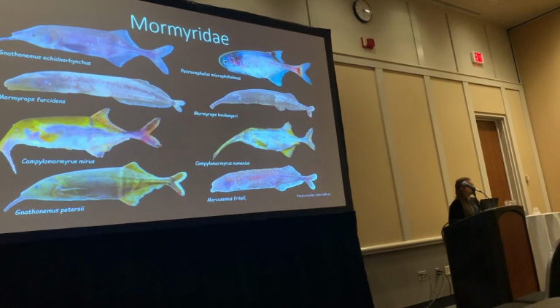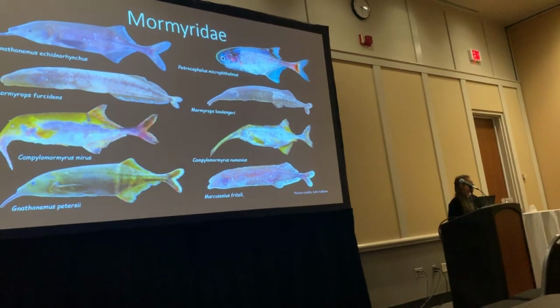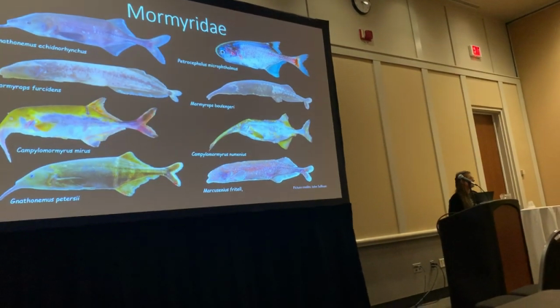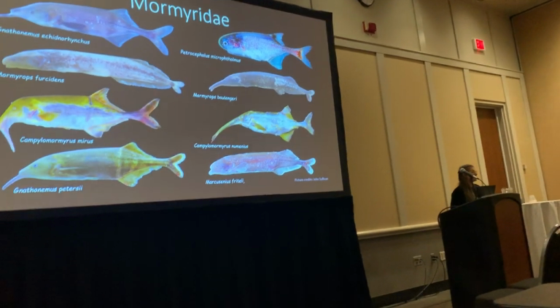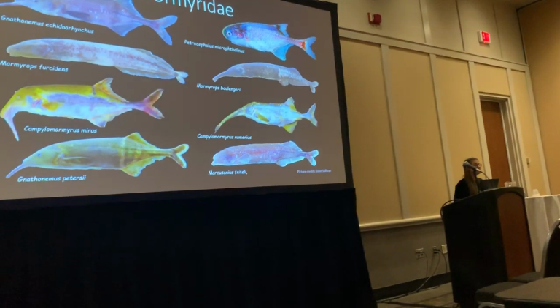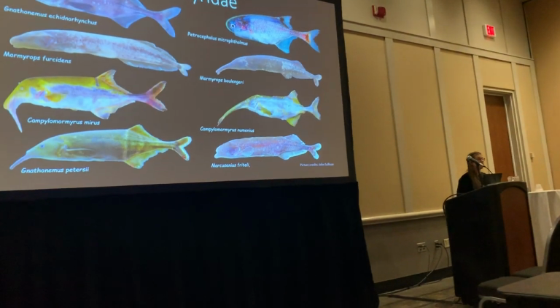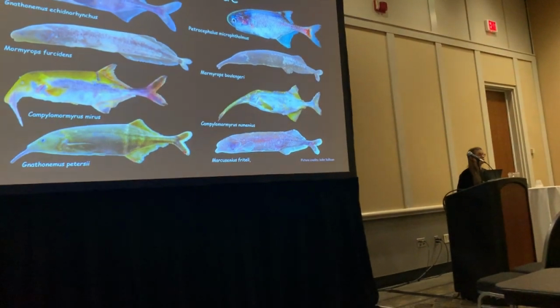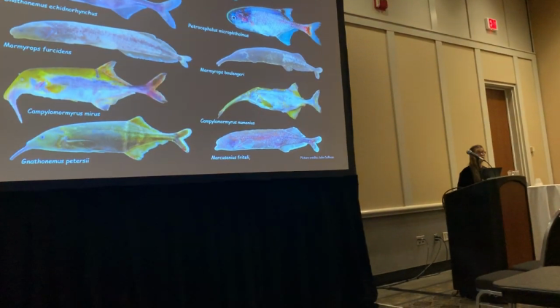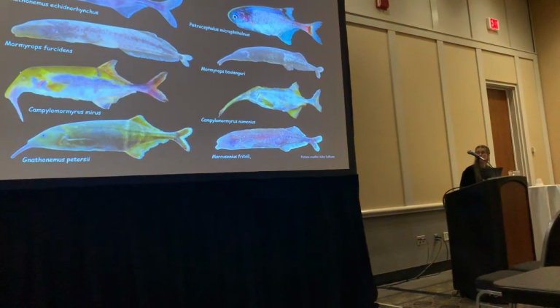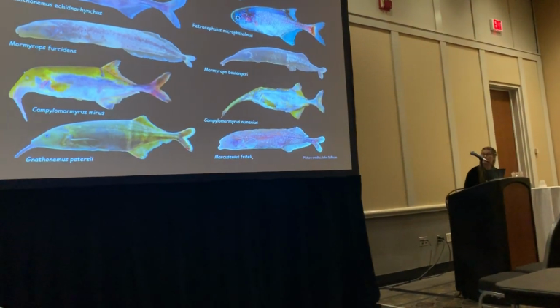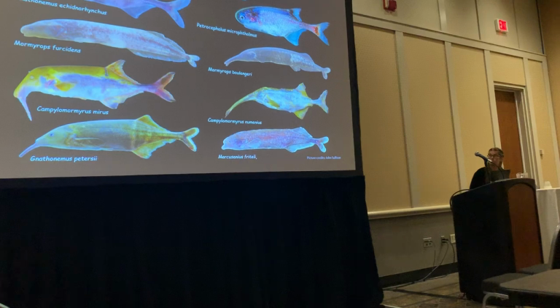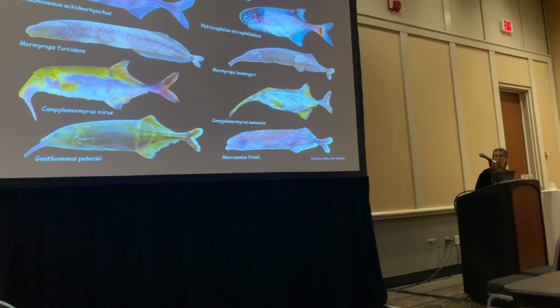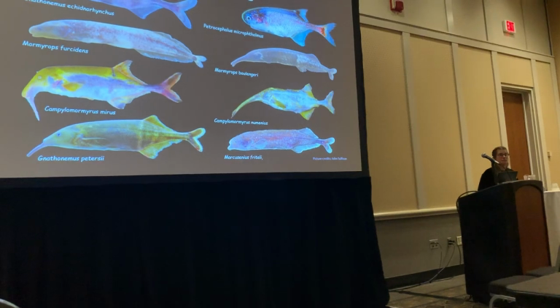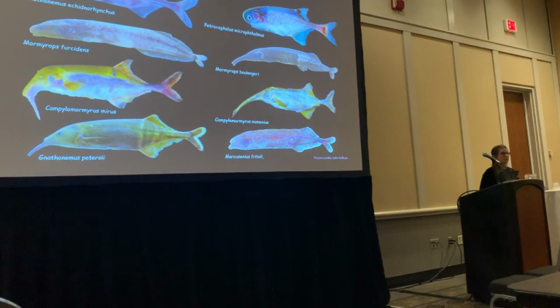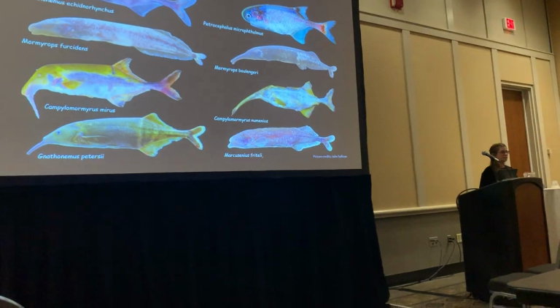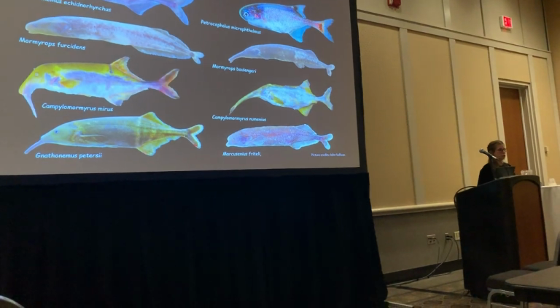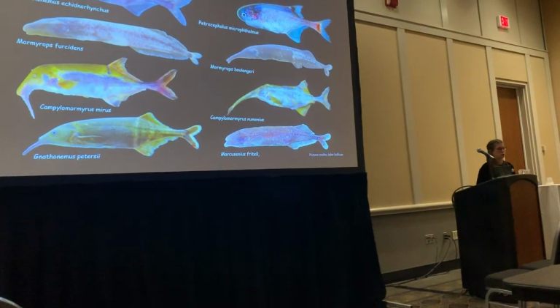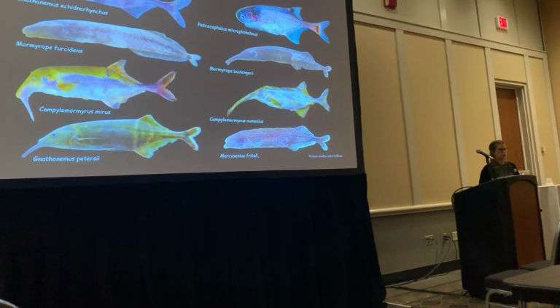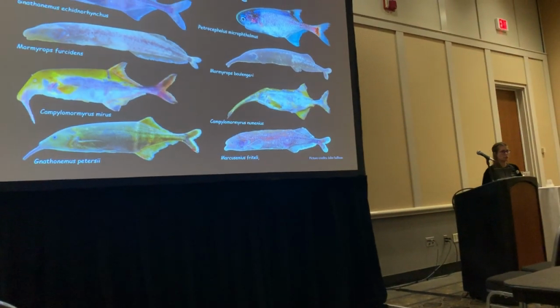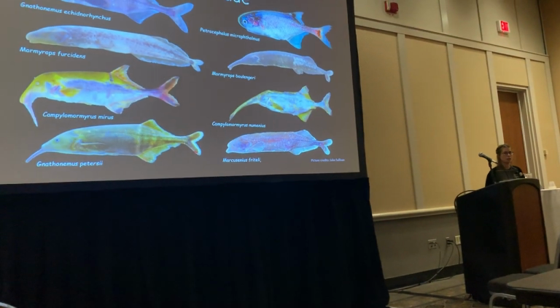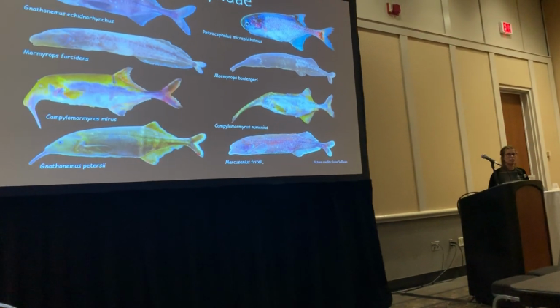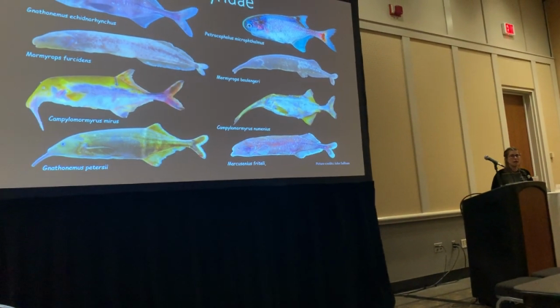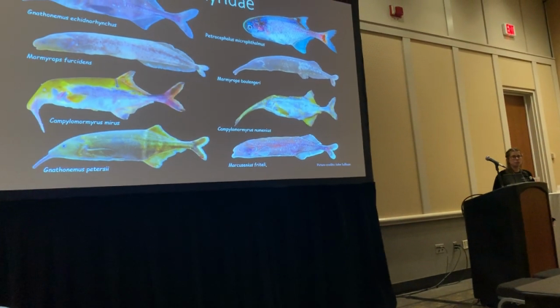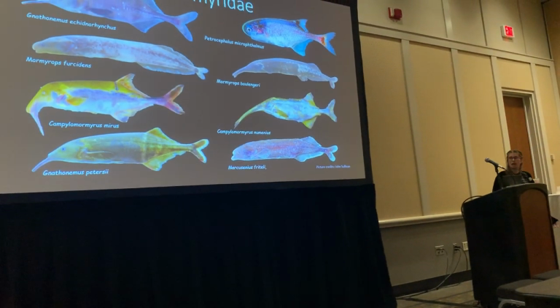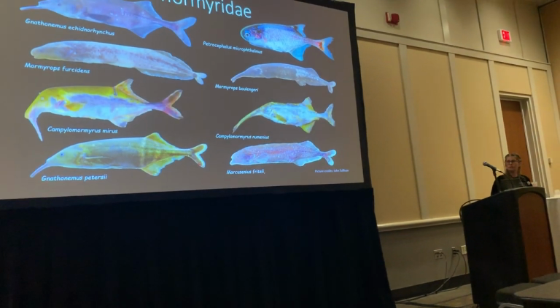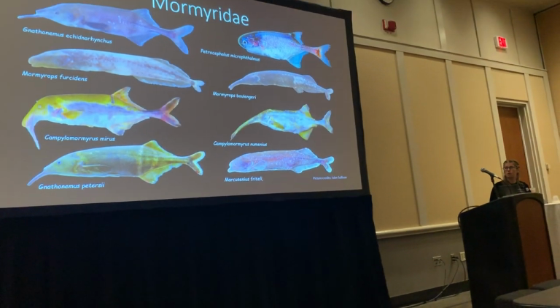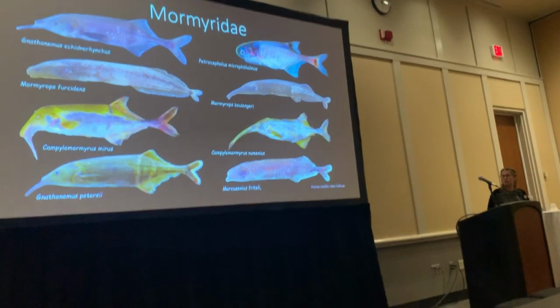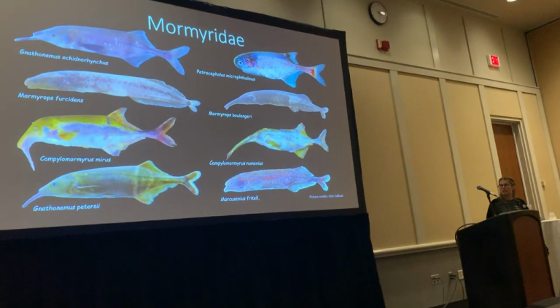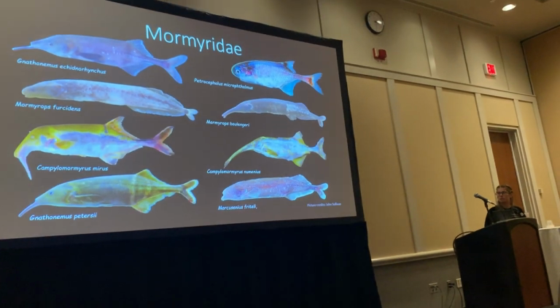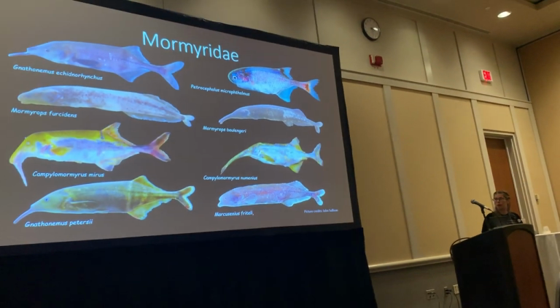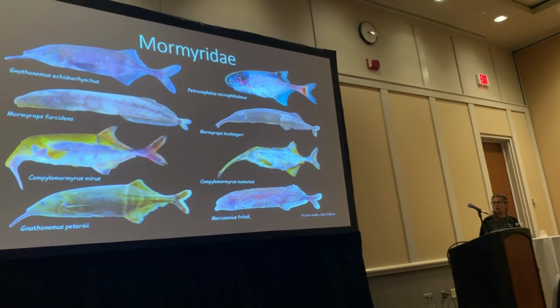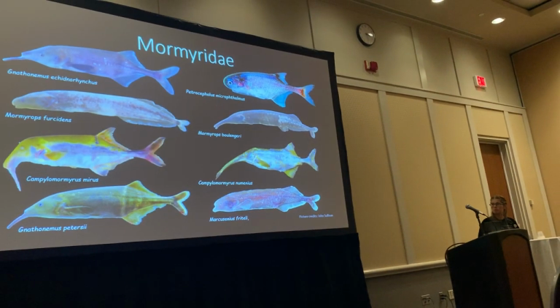Mormyrids produce weak electric discharges that they use to sense their murky and nocturnal environments. Many scientists got very obsessed with the idea that these fish were electric, and so they kind of ignored everything else about them.